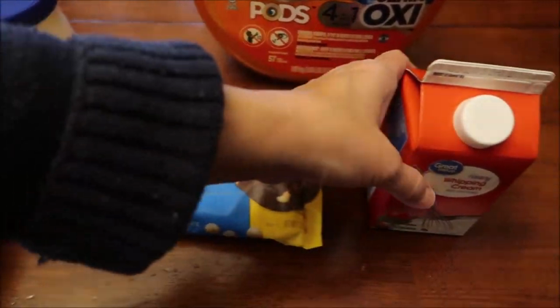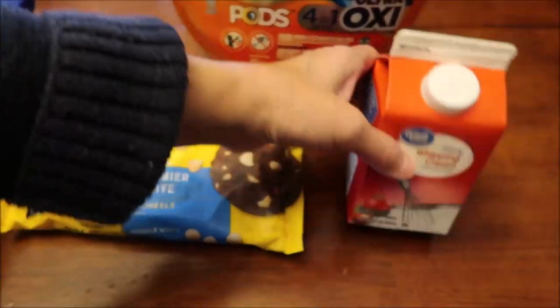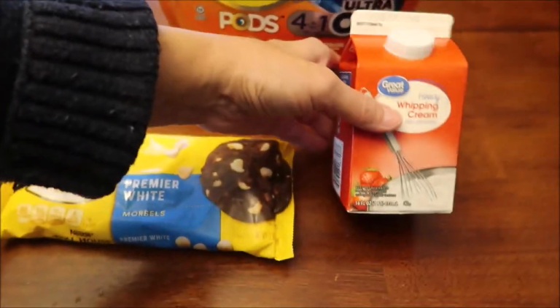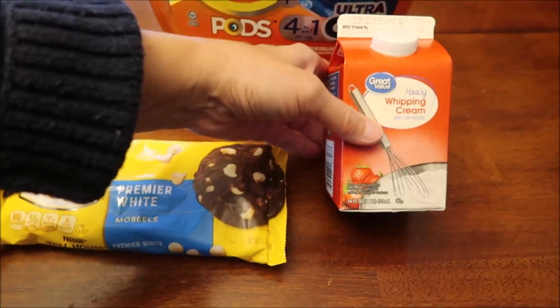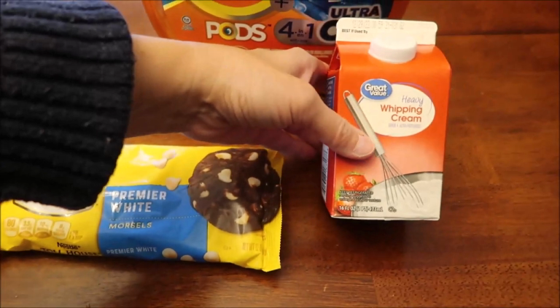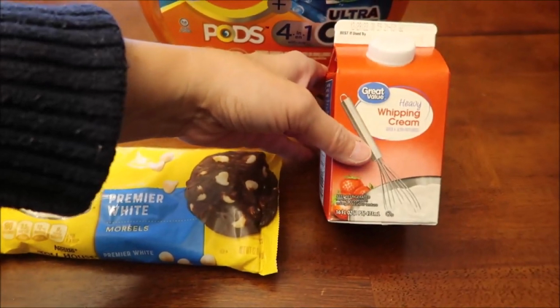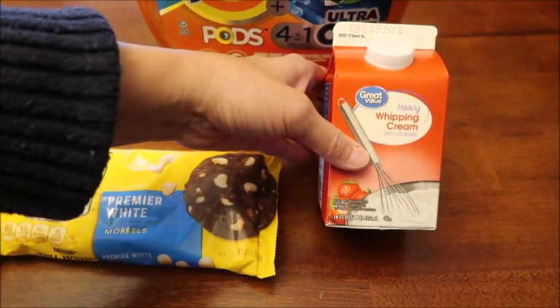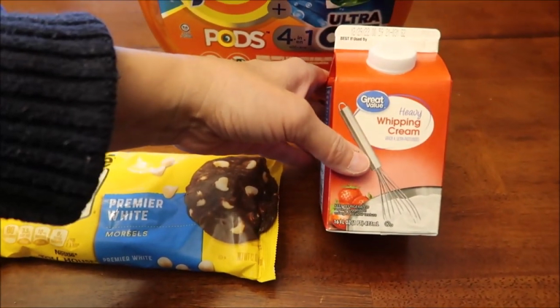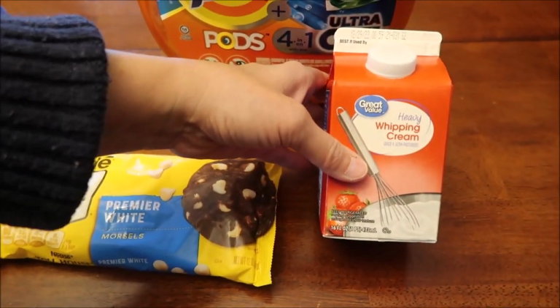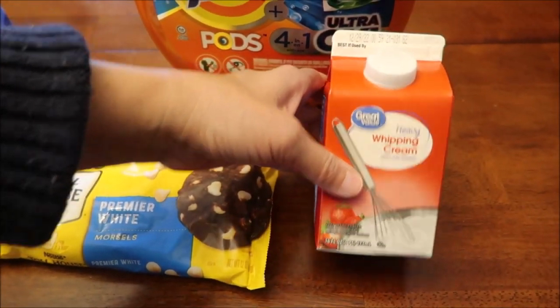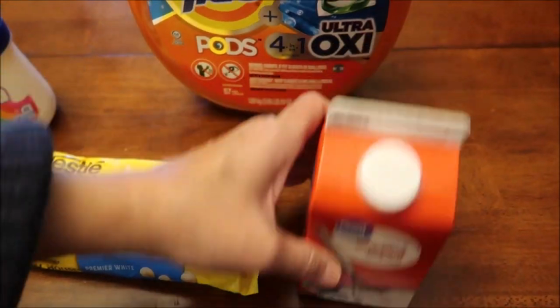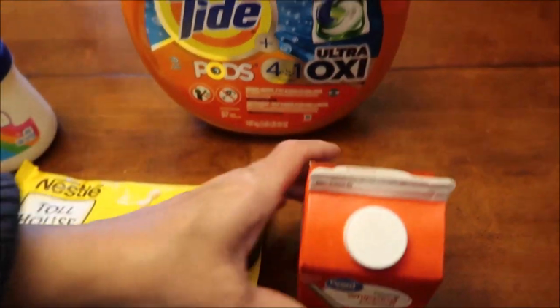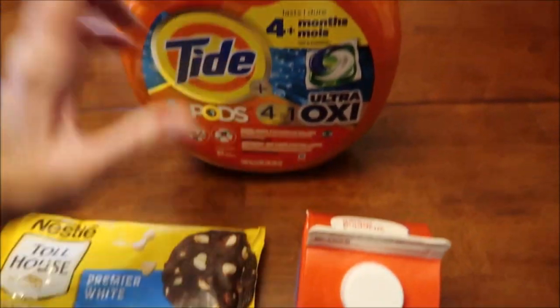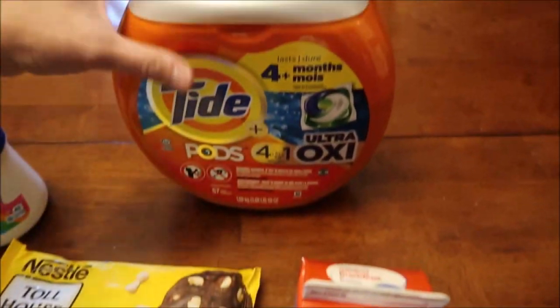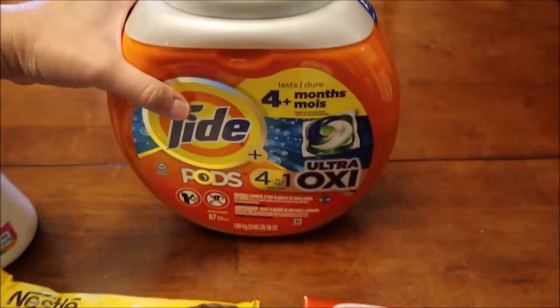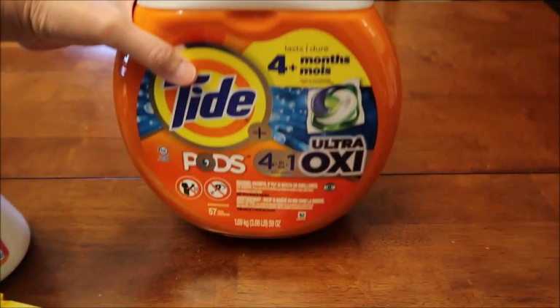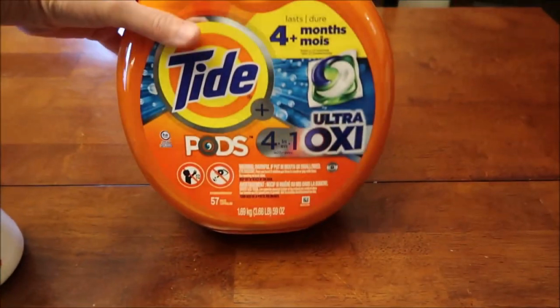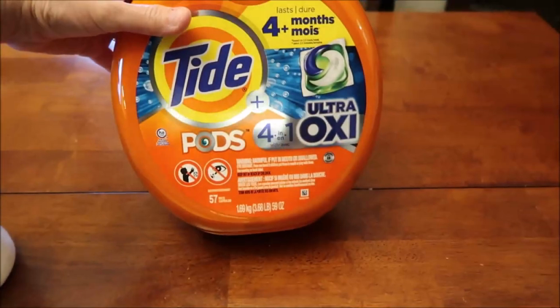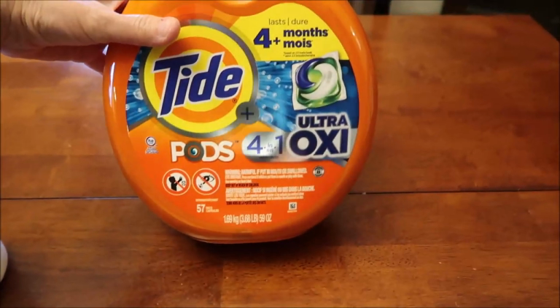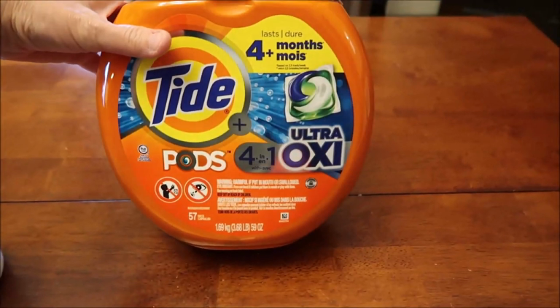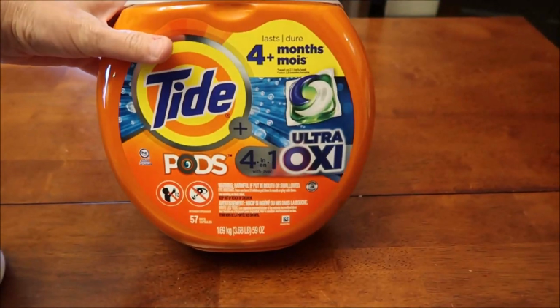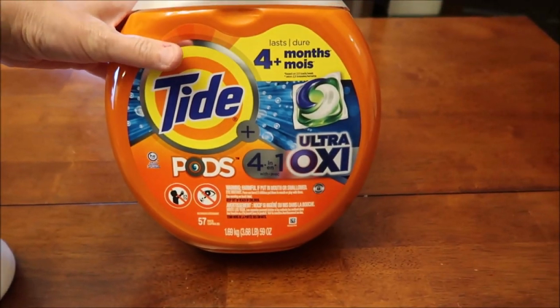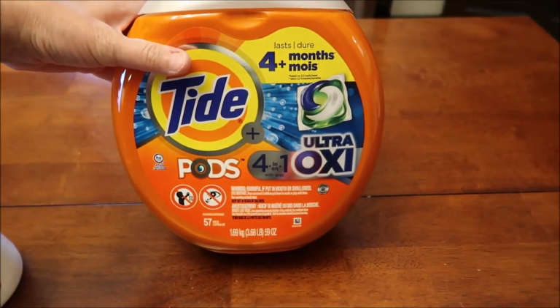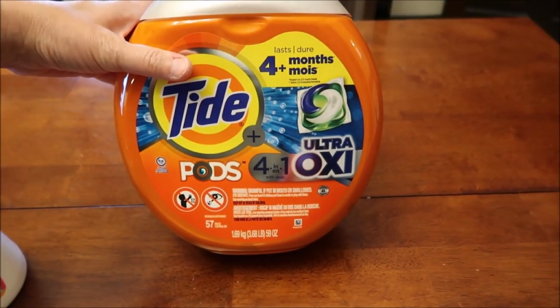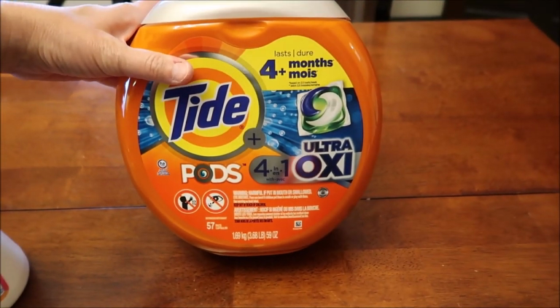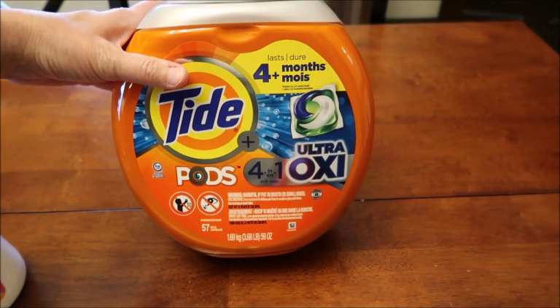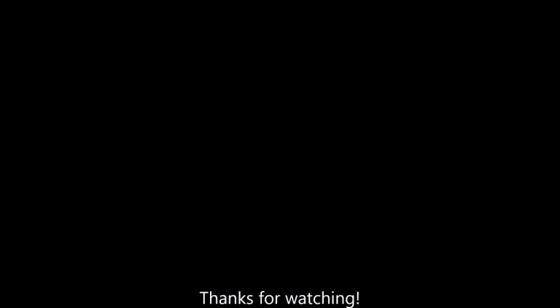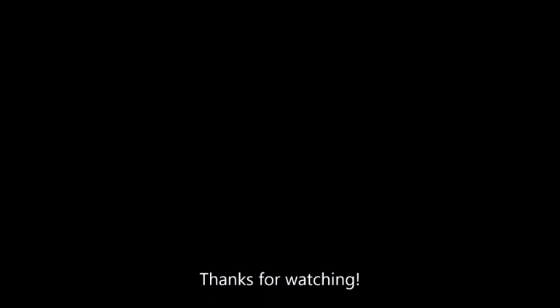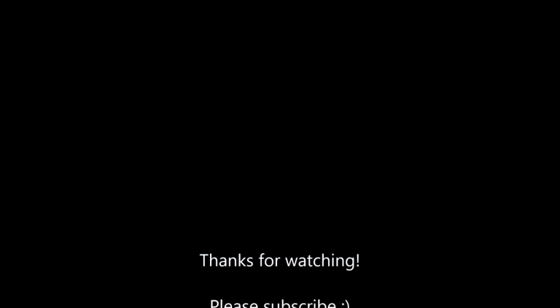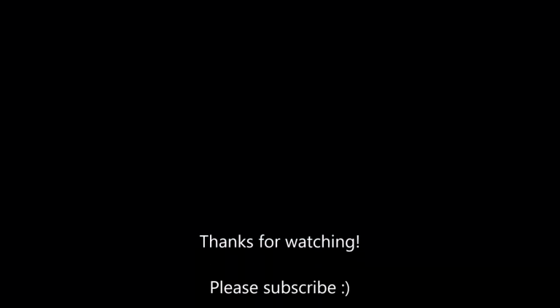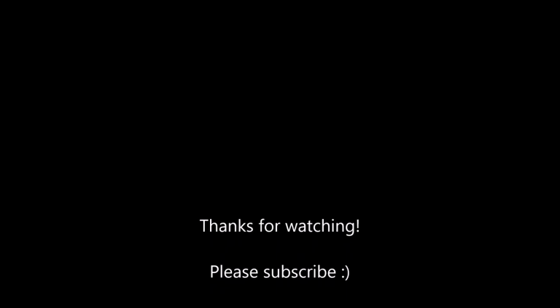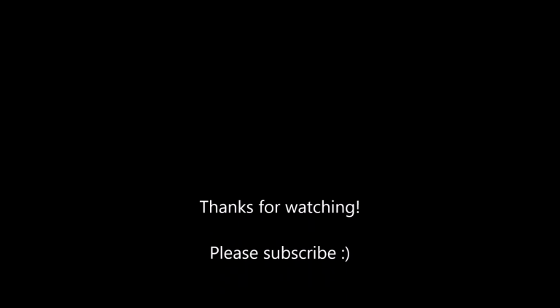We bought some marshmallow cream, white chocolate morsels, heavy whipping cream, and some Tide pods.